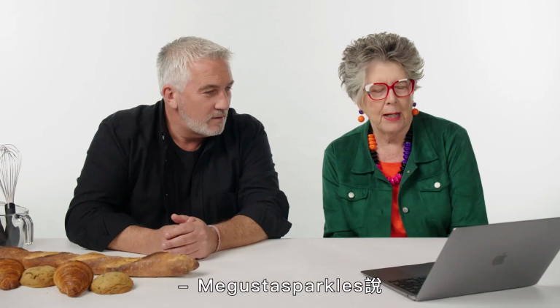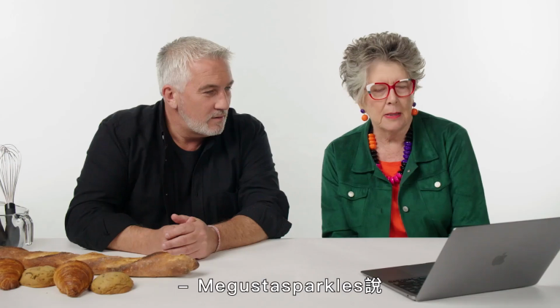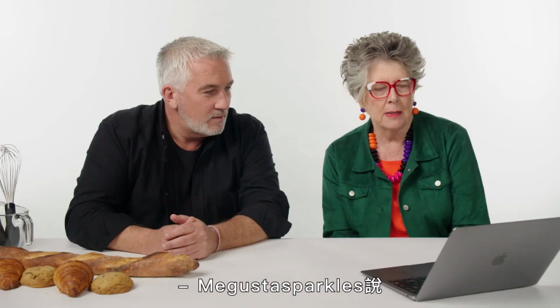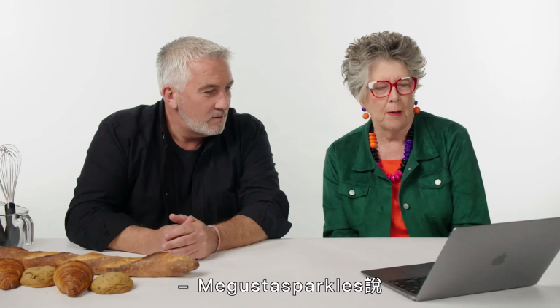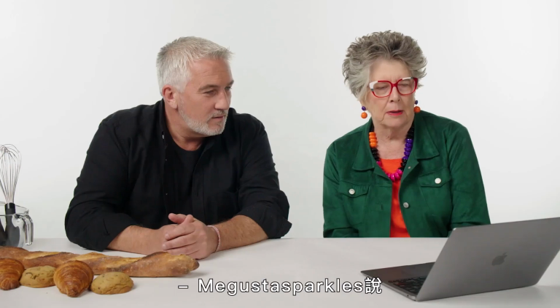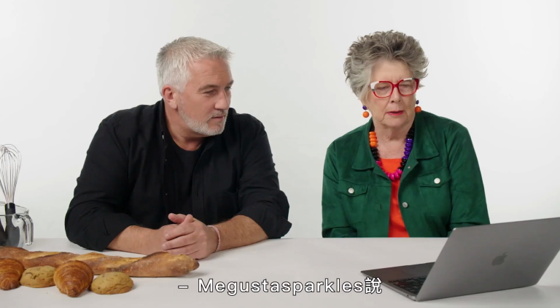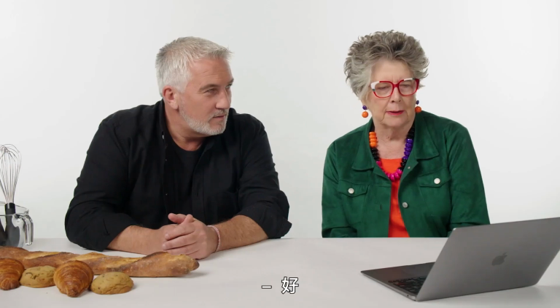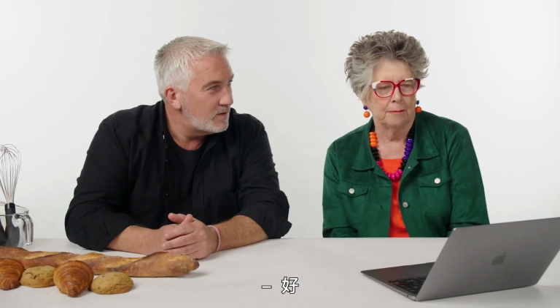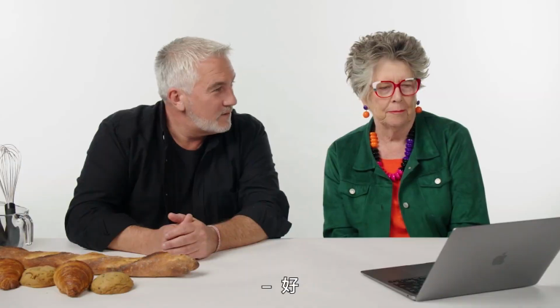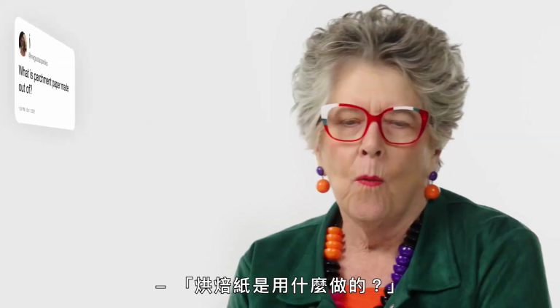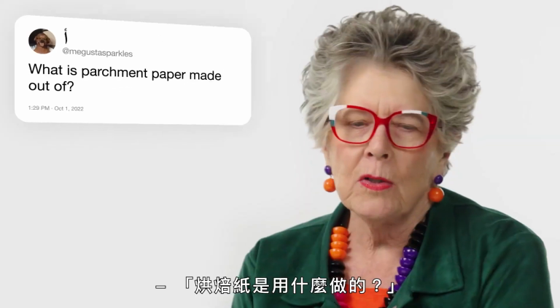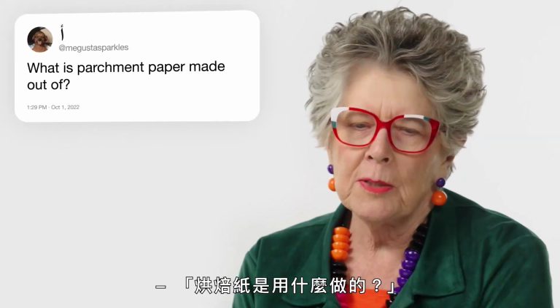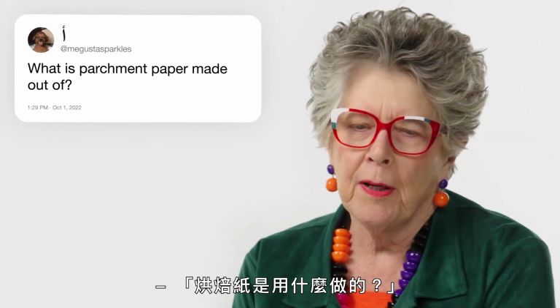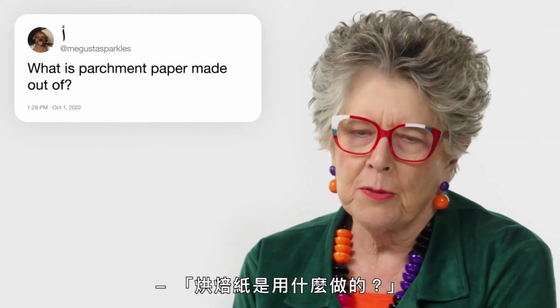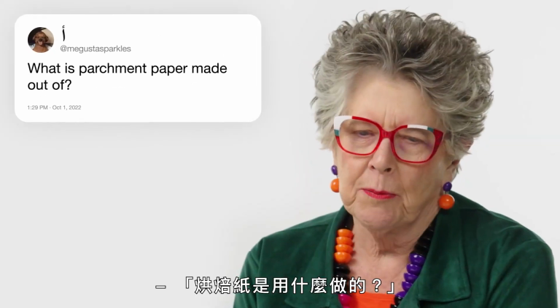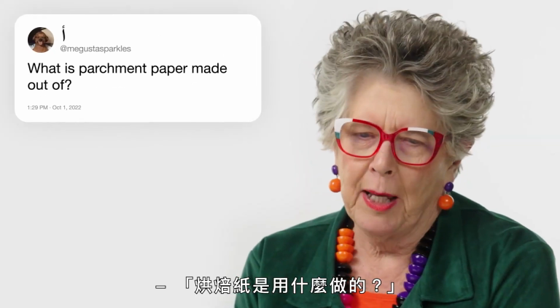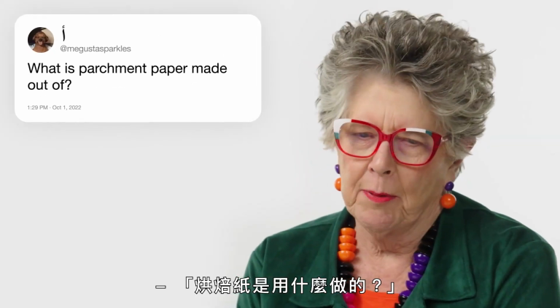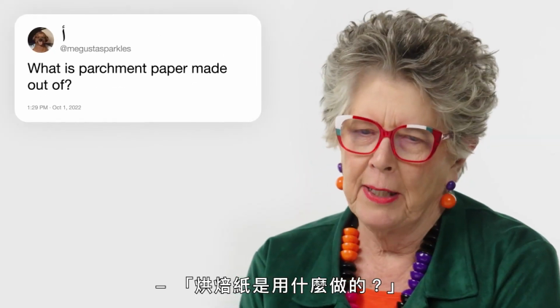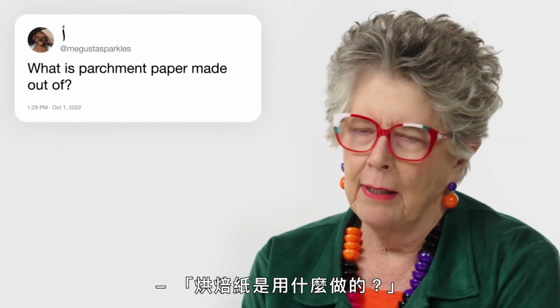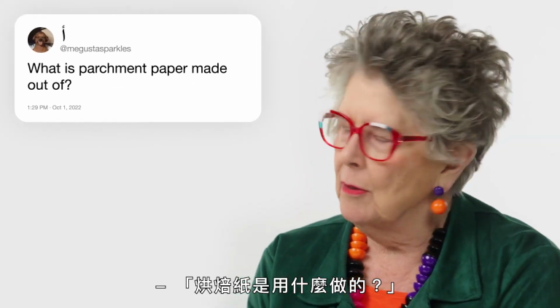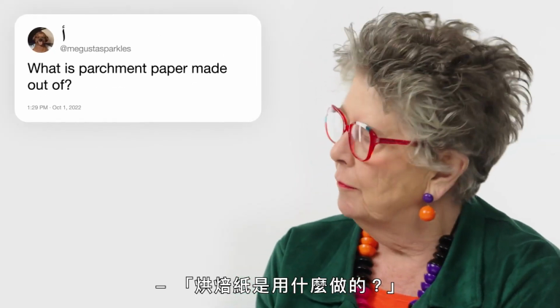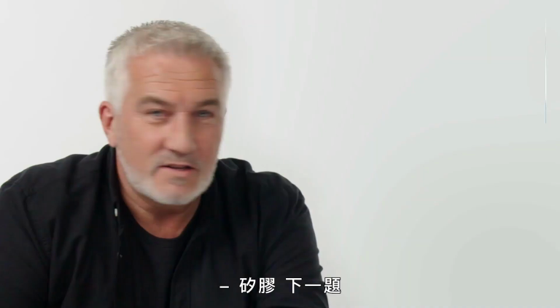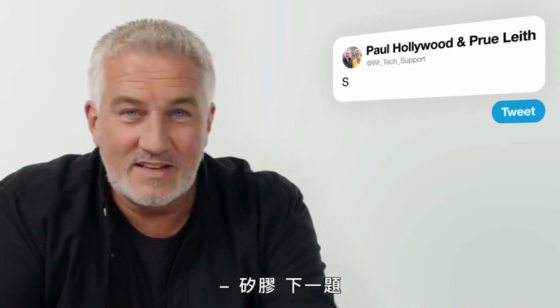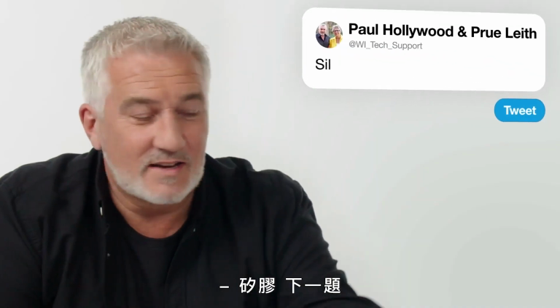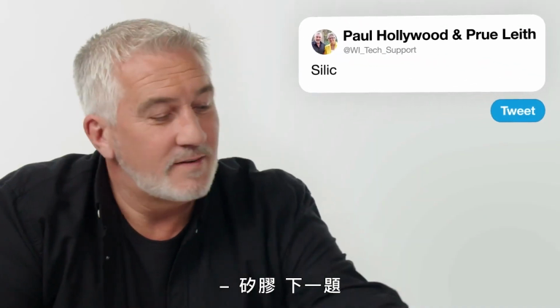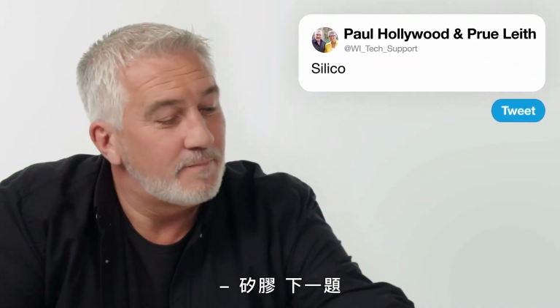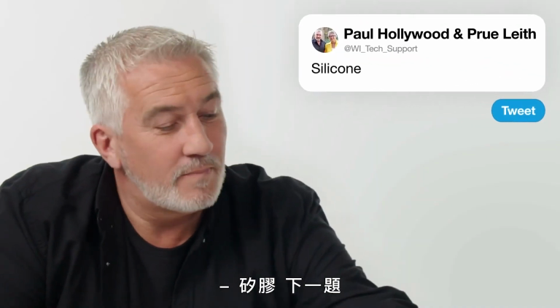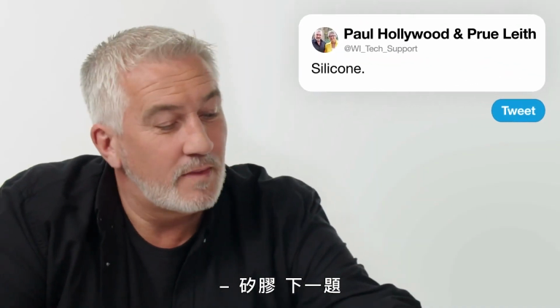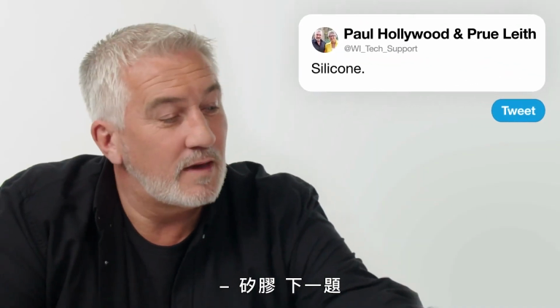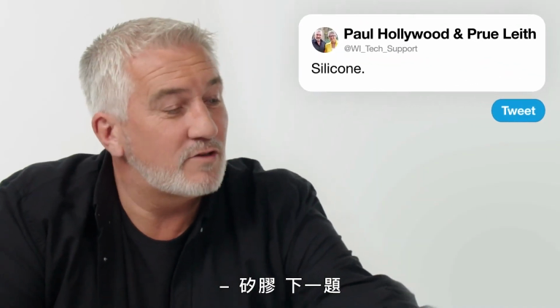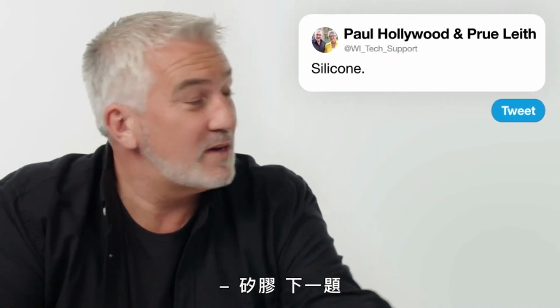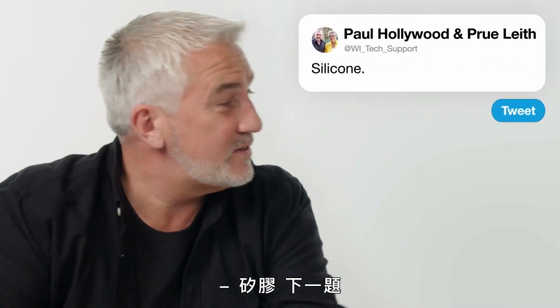Augusta Sparkles: 'What is parchment paper made out of?' Silicon. Next question.